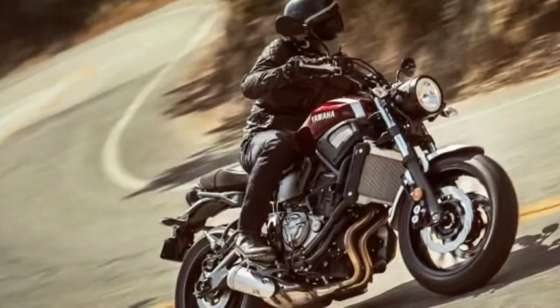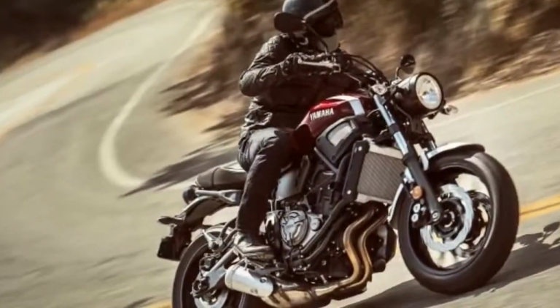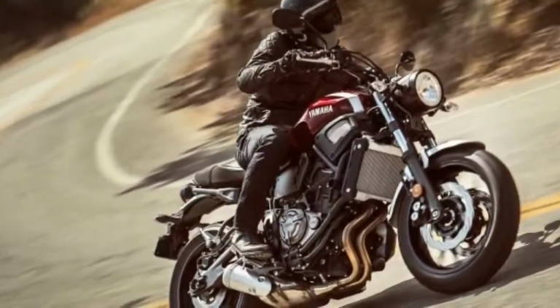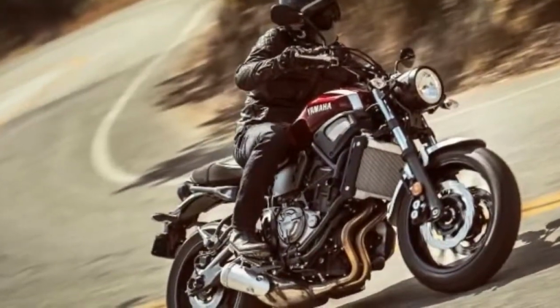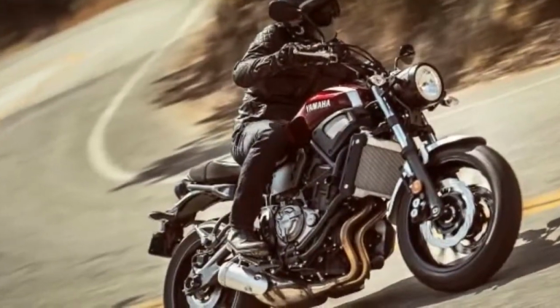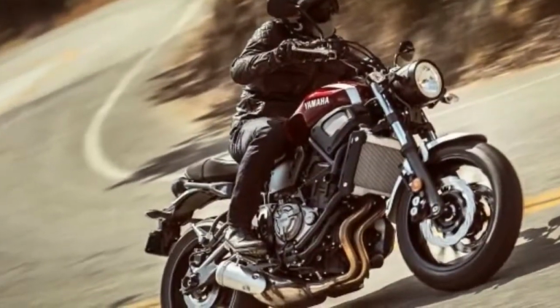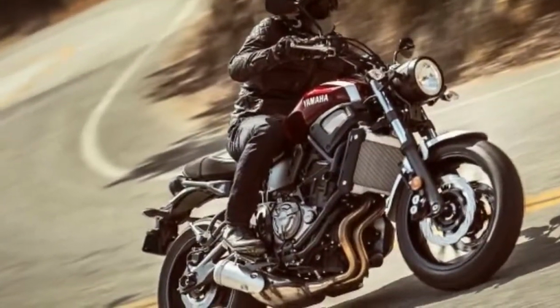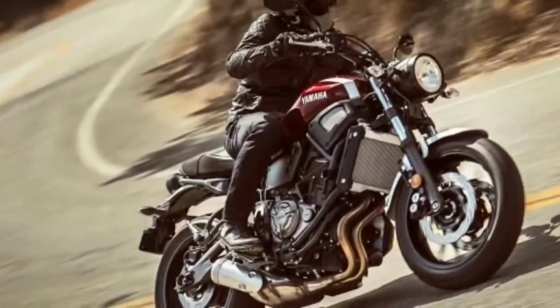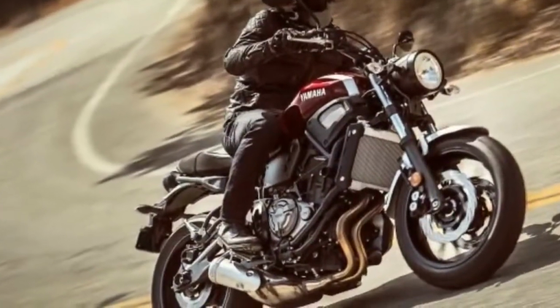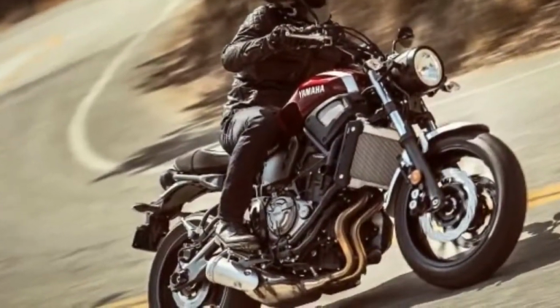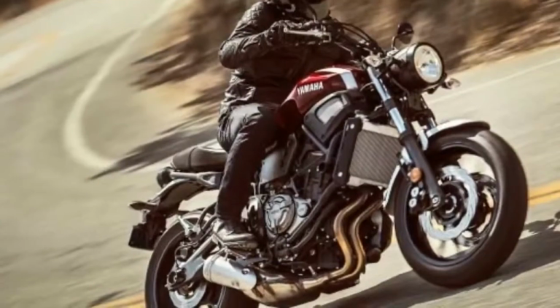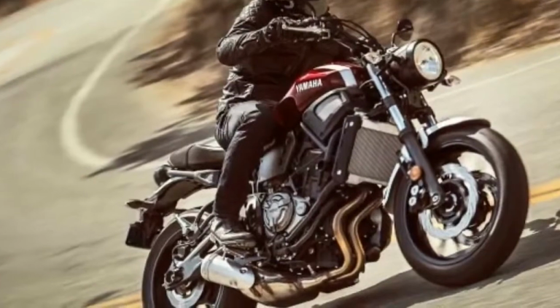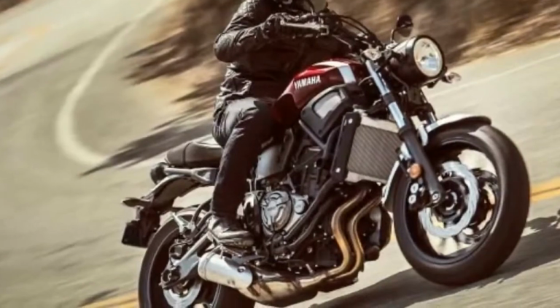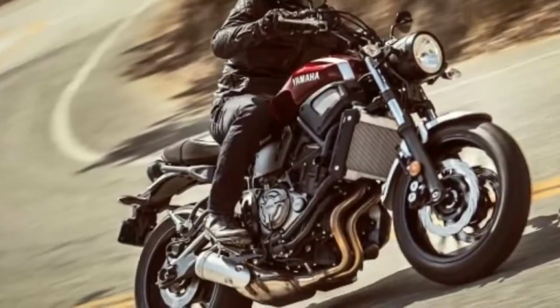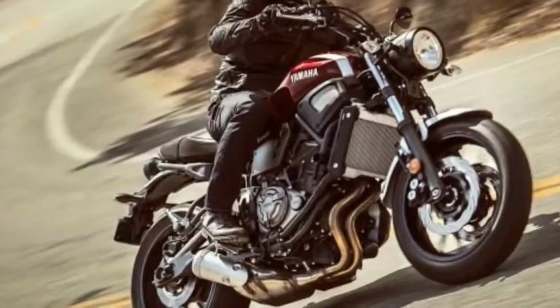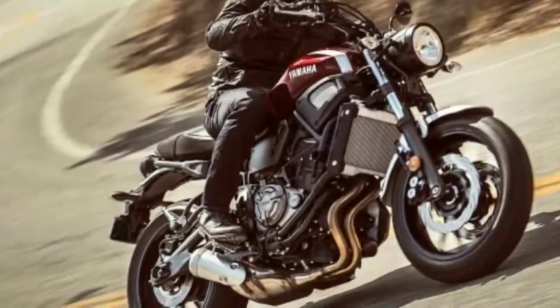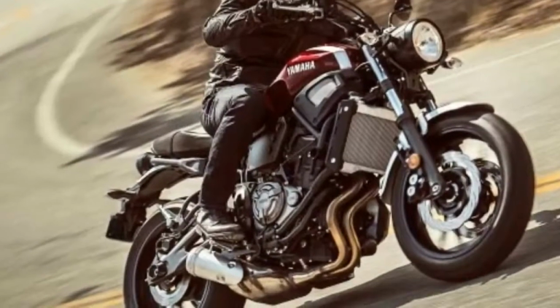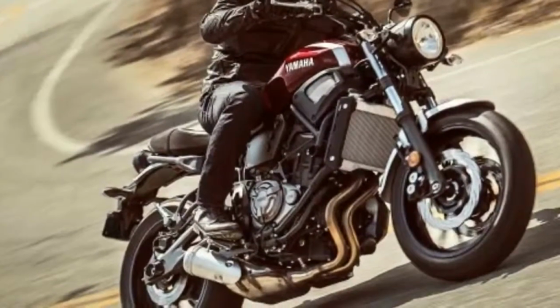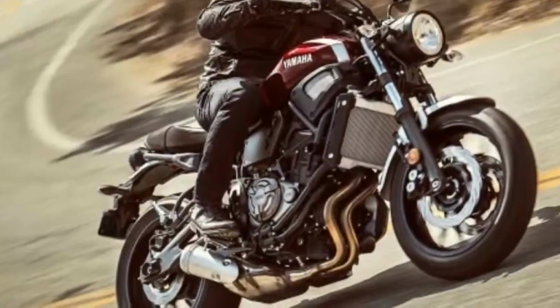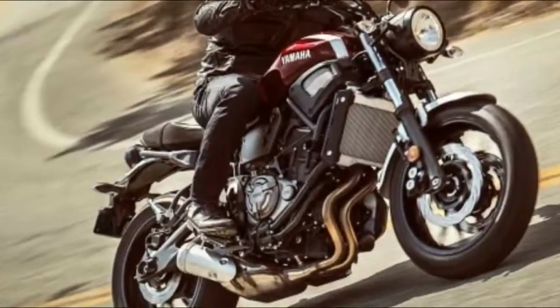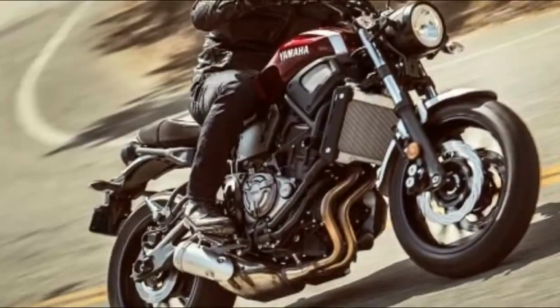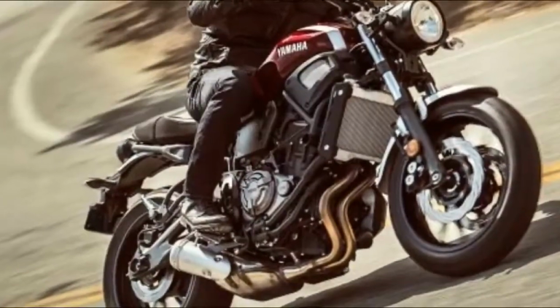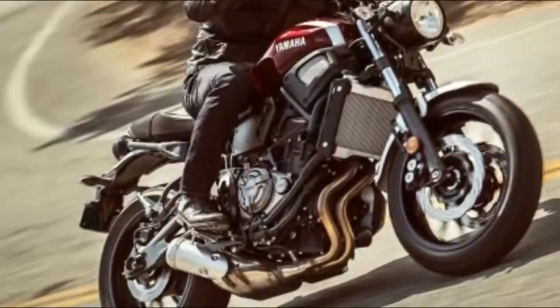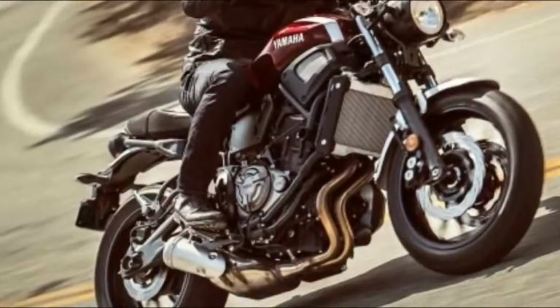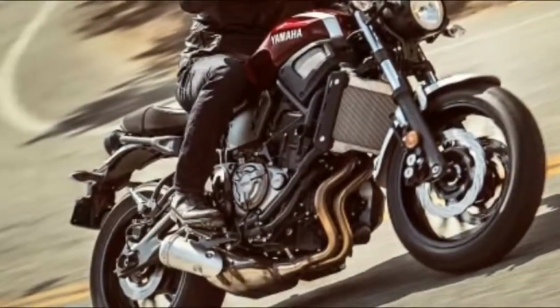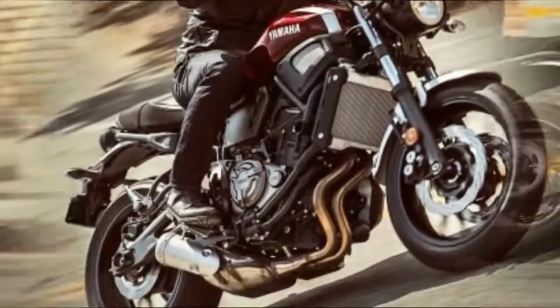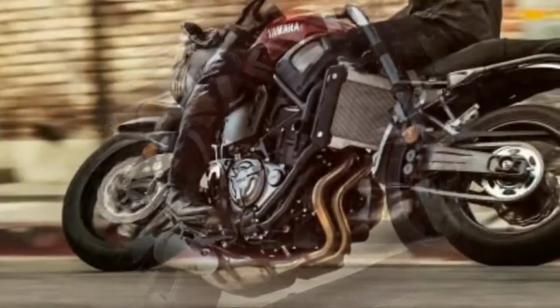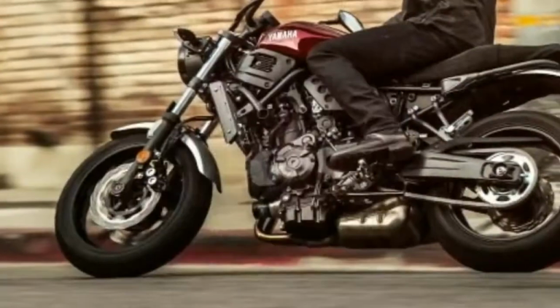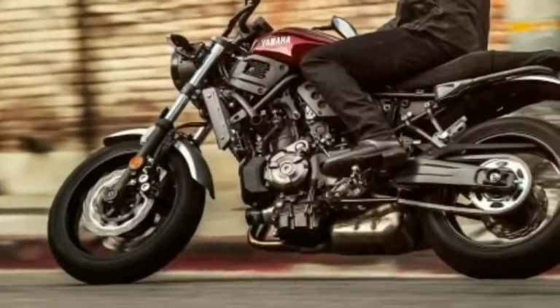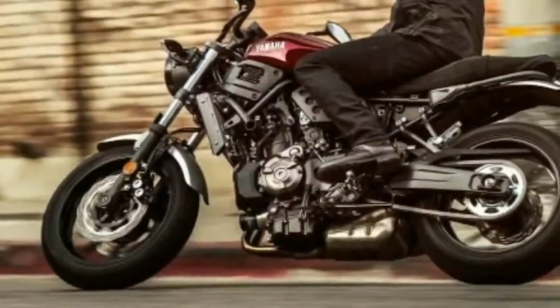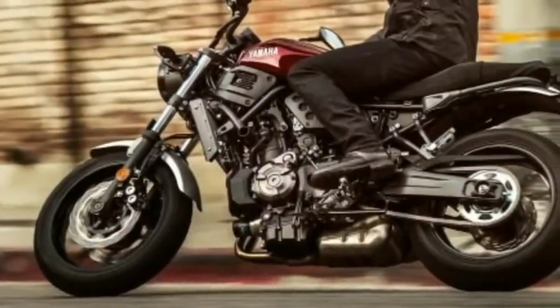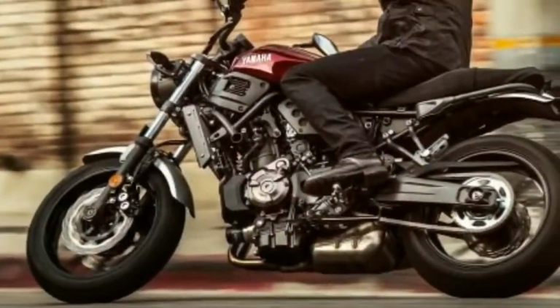It's scheduled to hit dealers in October and will be available in matte gray, aluminum, or raspberry metallic.